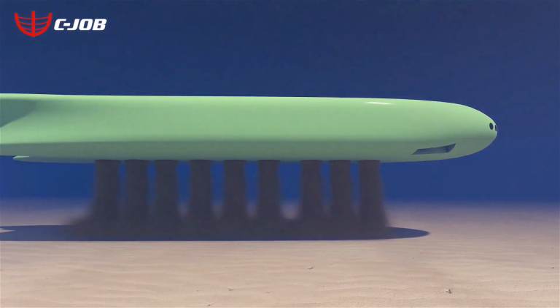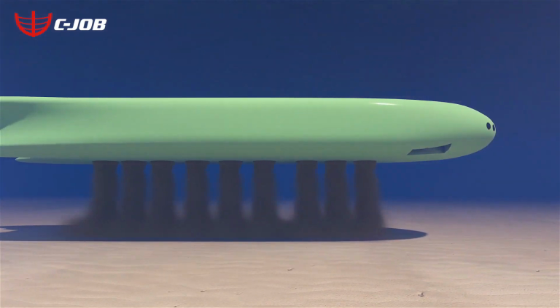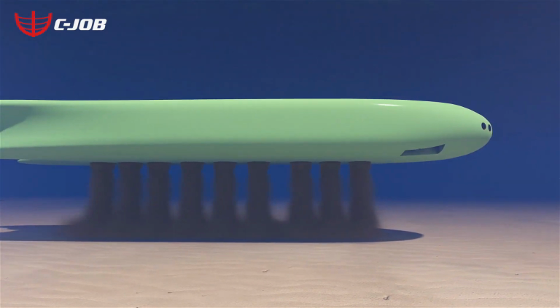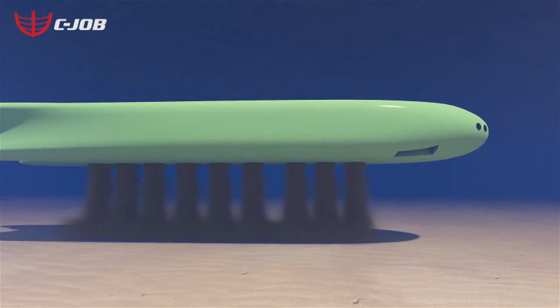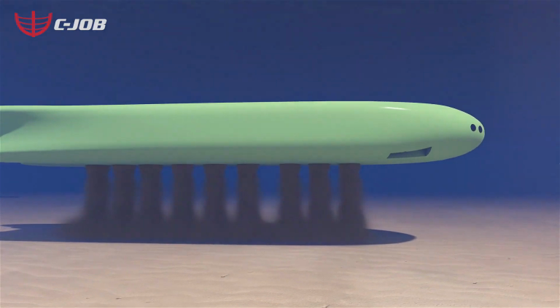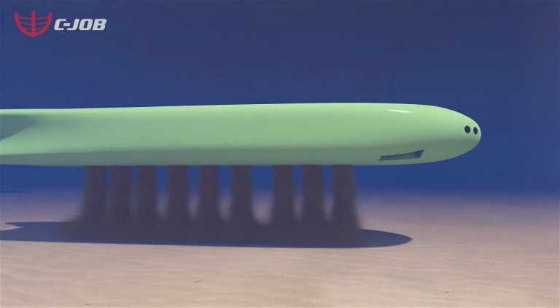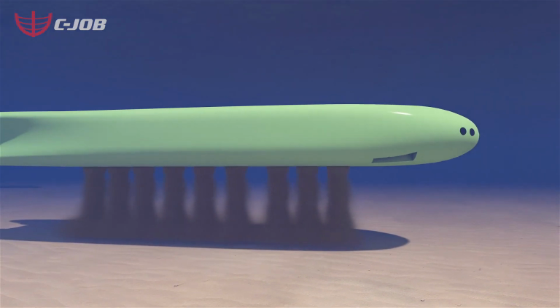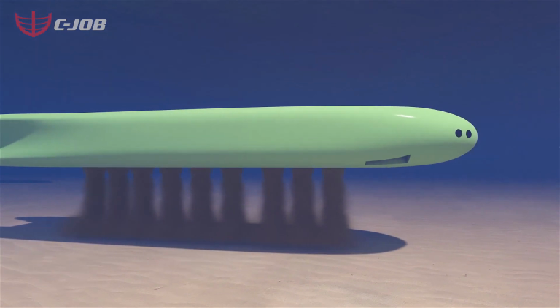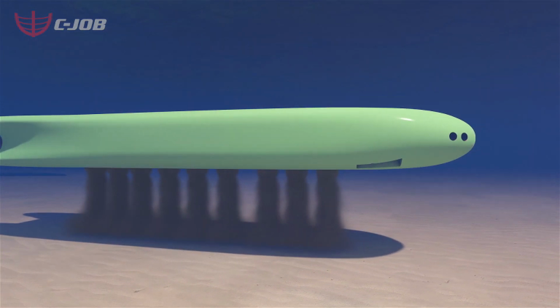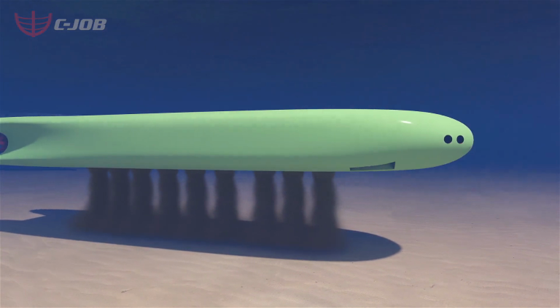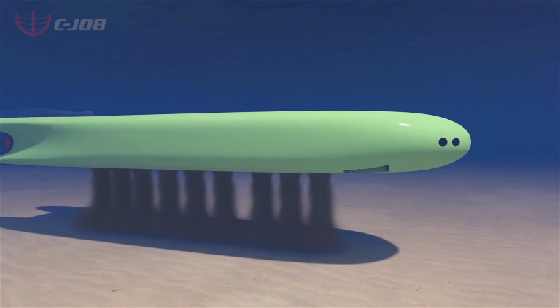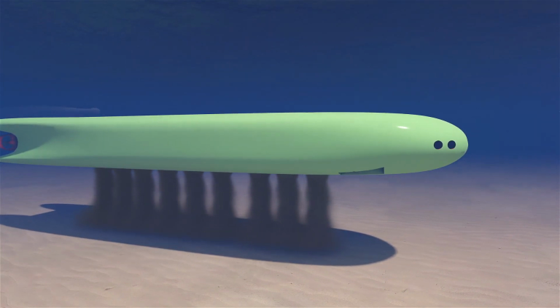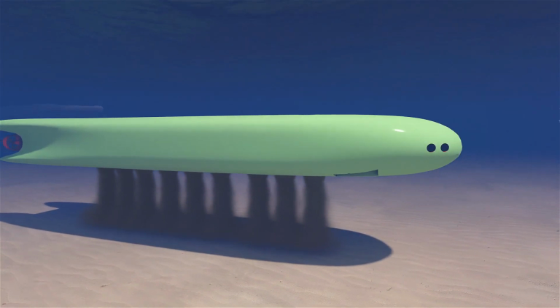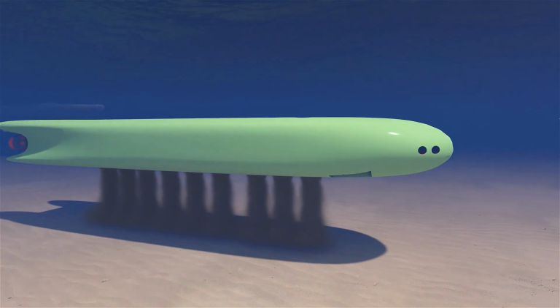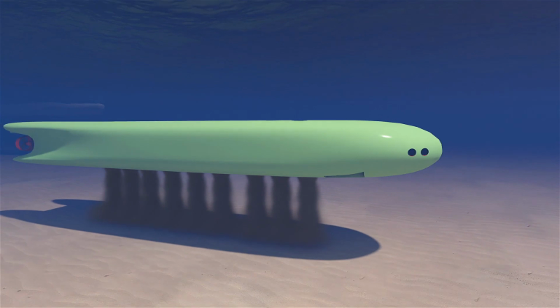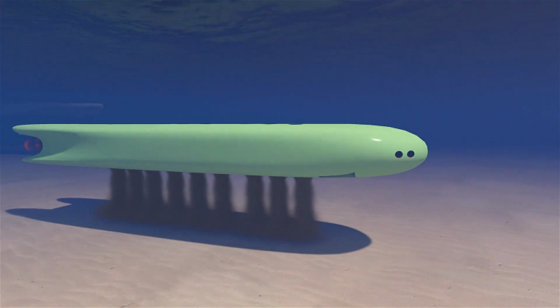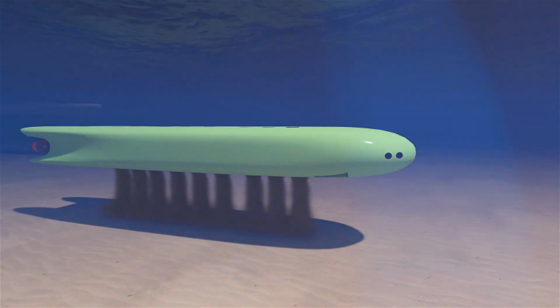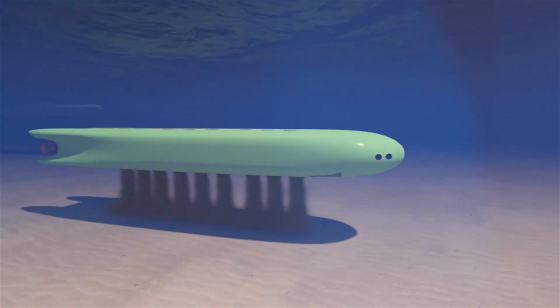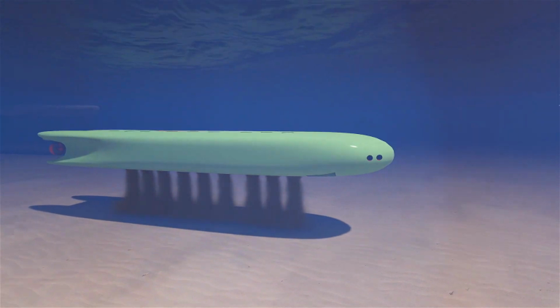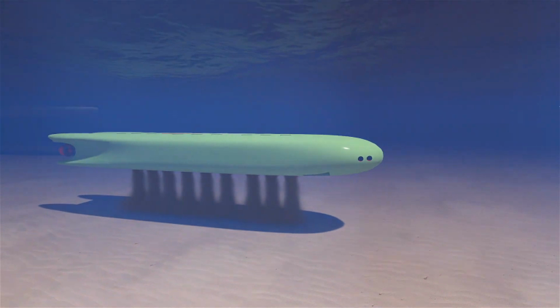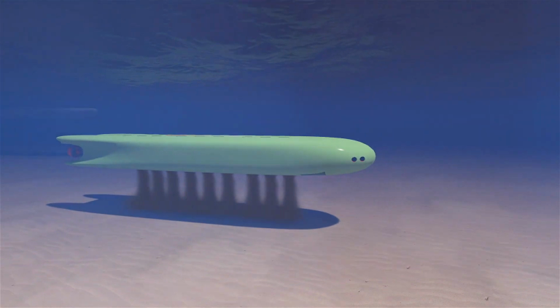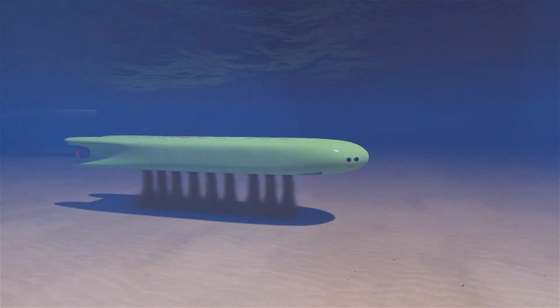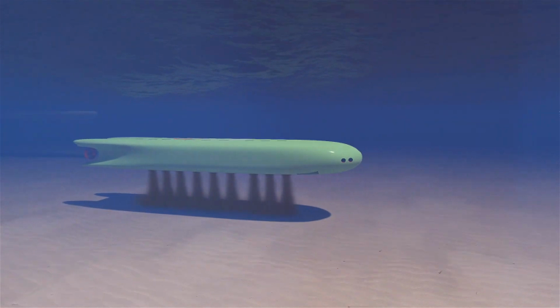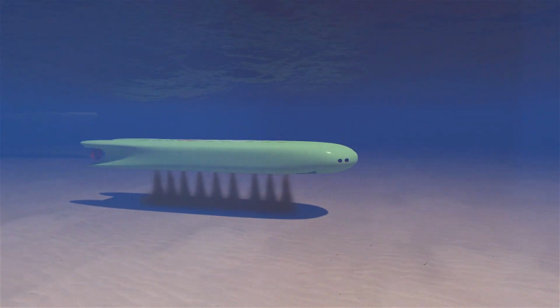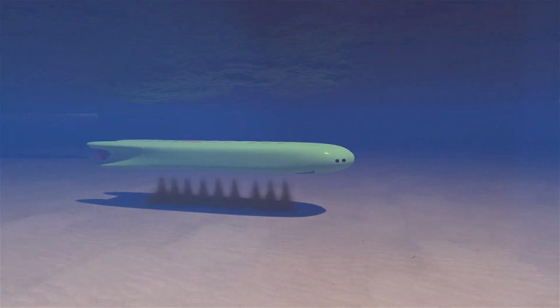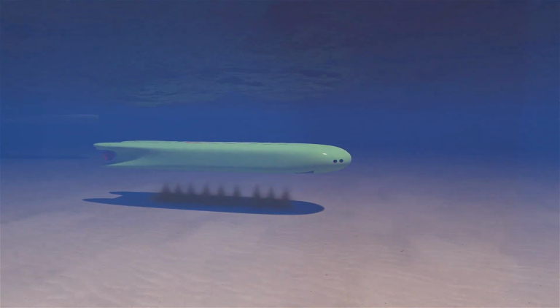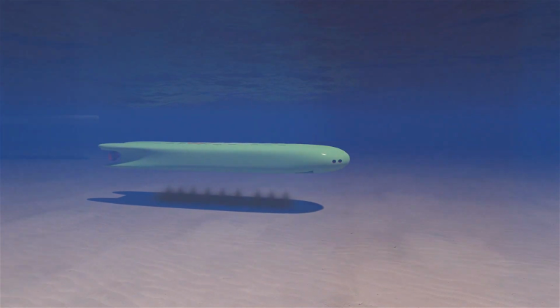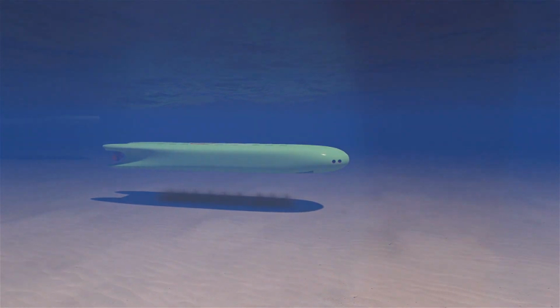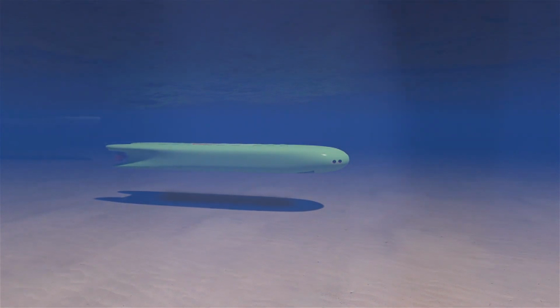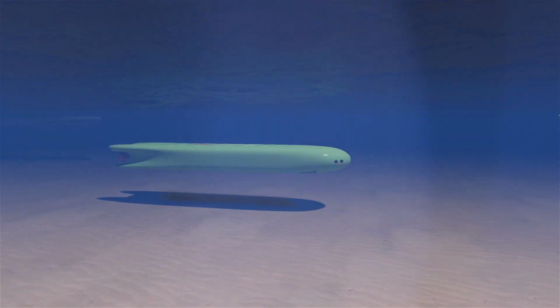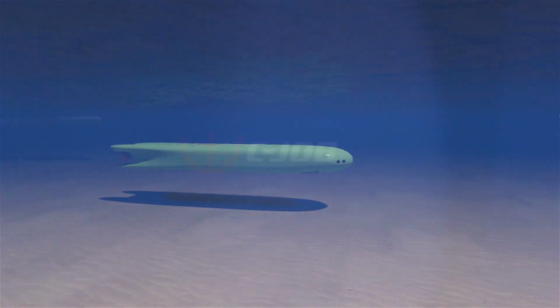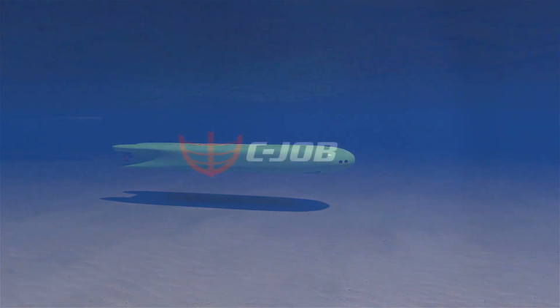The CJOB Autonomous Underwater Maintenance Dredger. A cleaner solution for a more sustainable future.